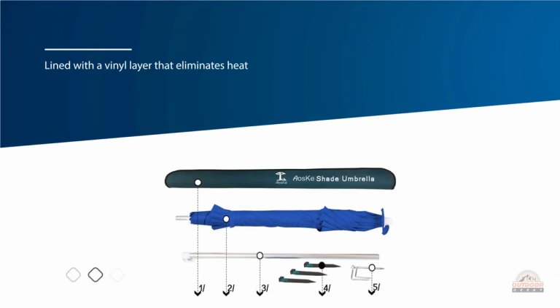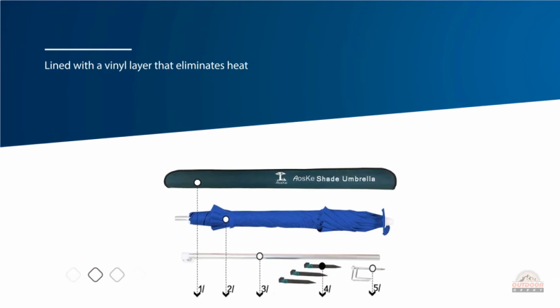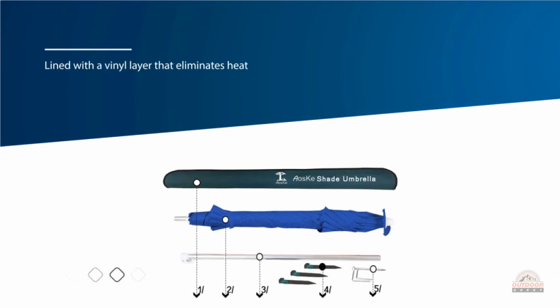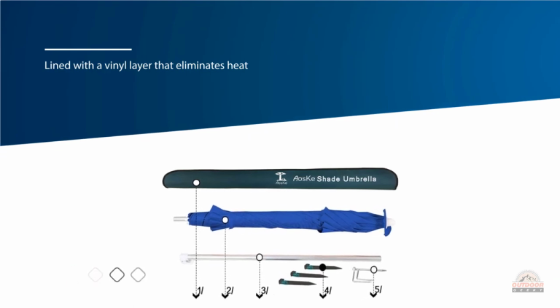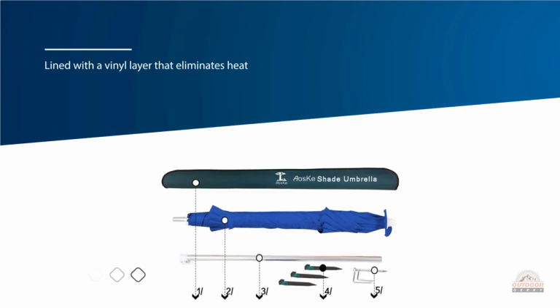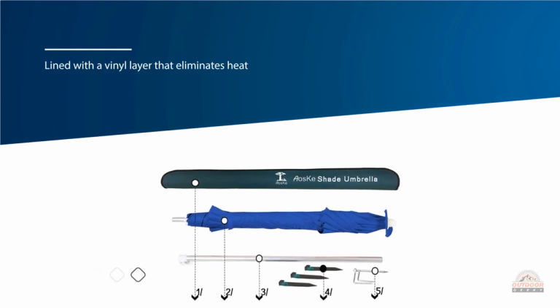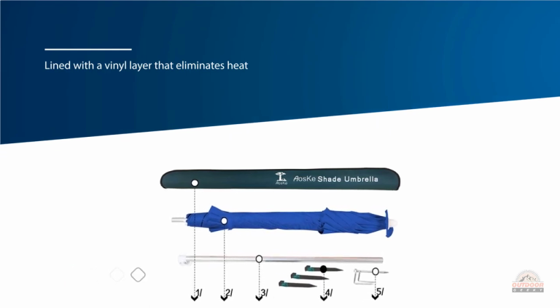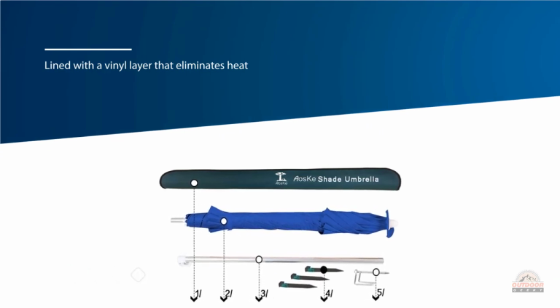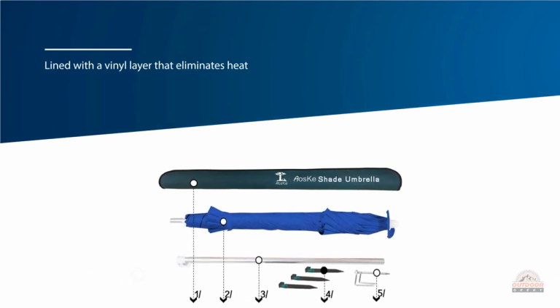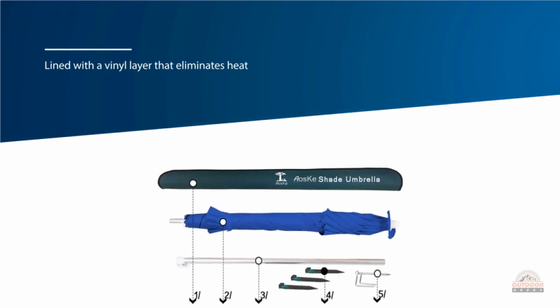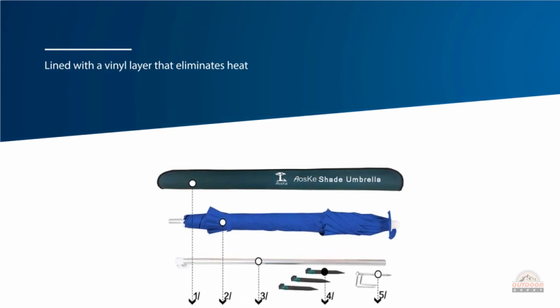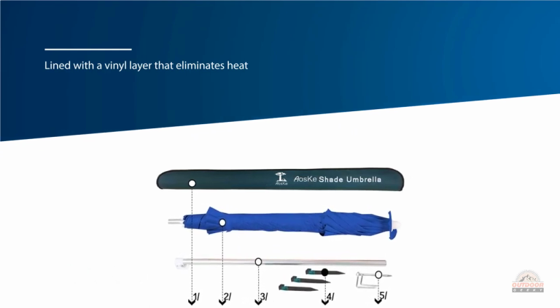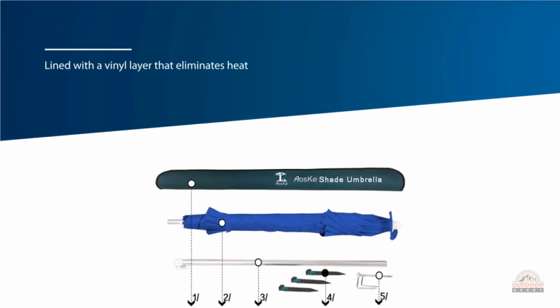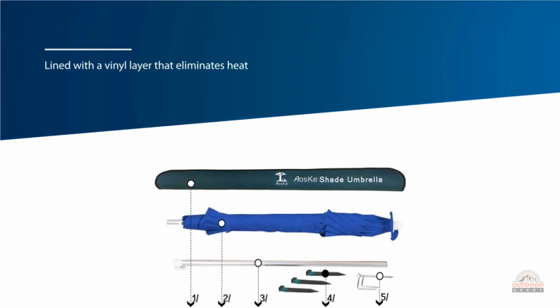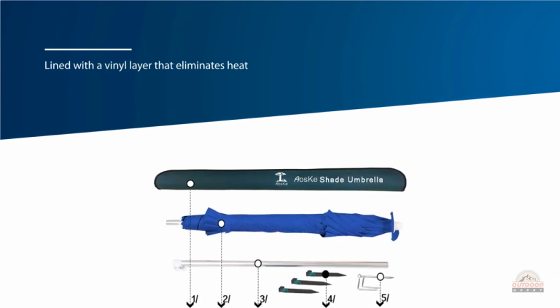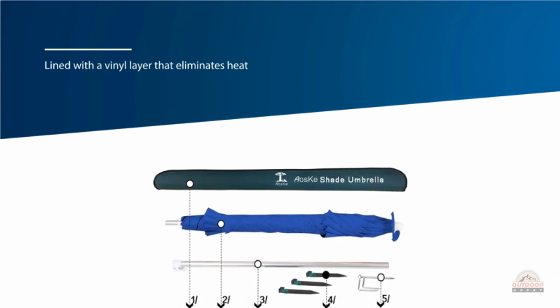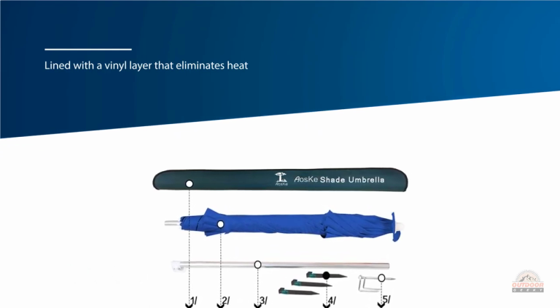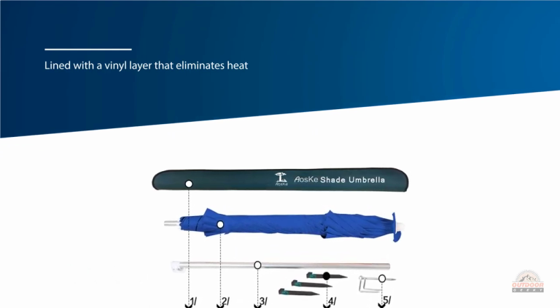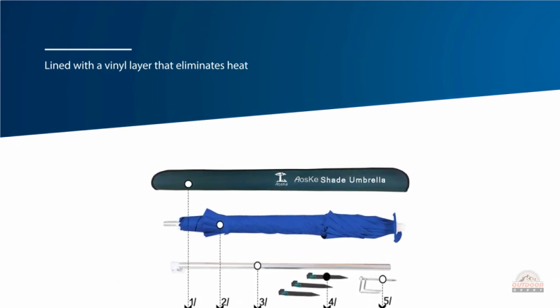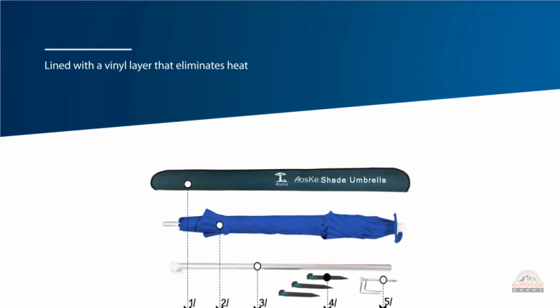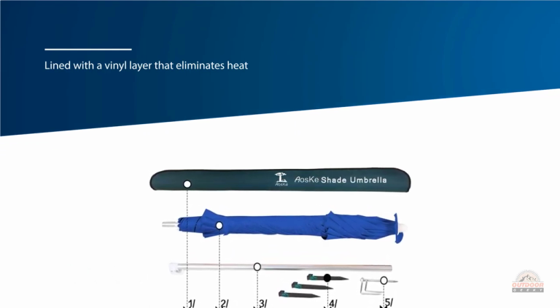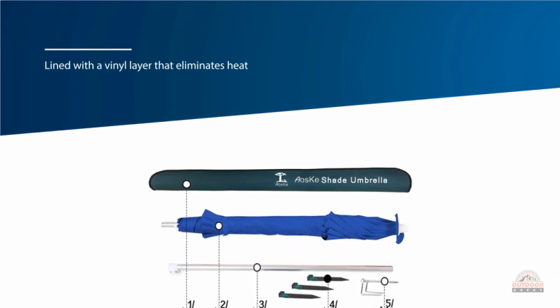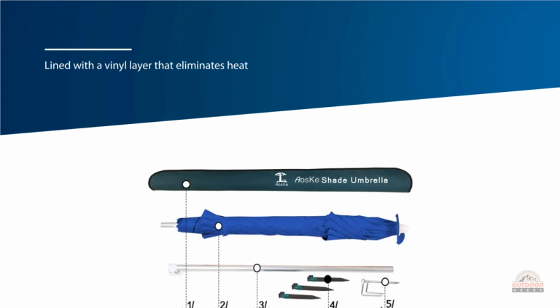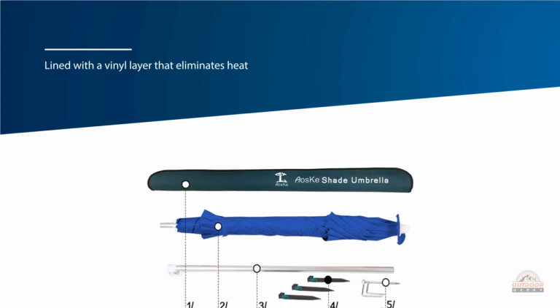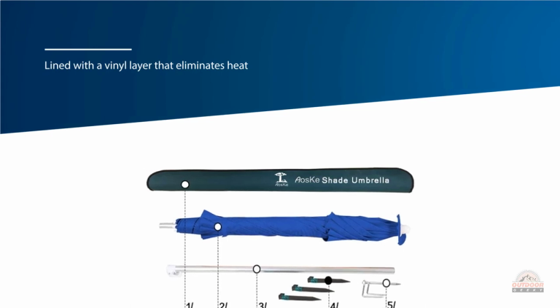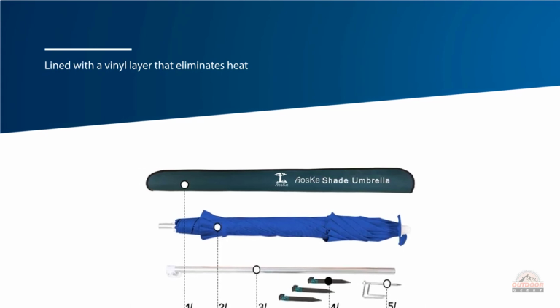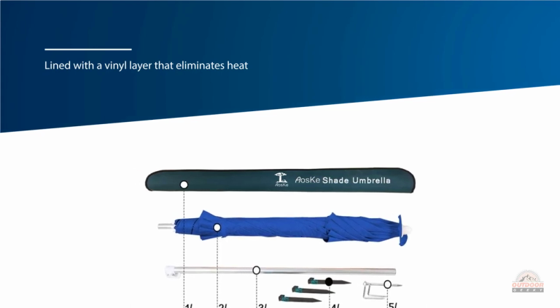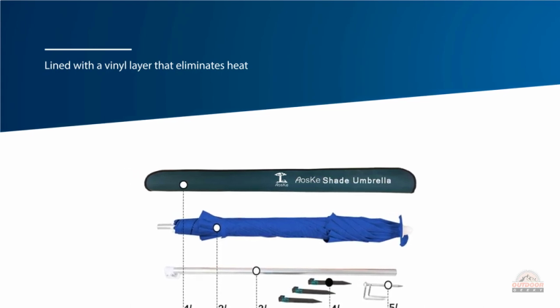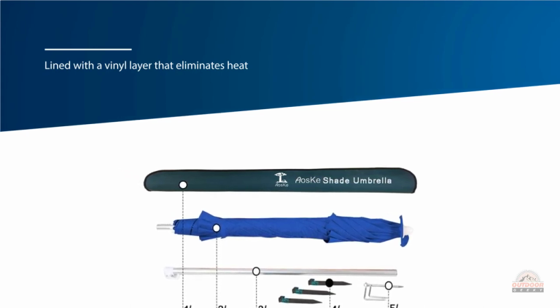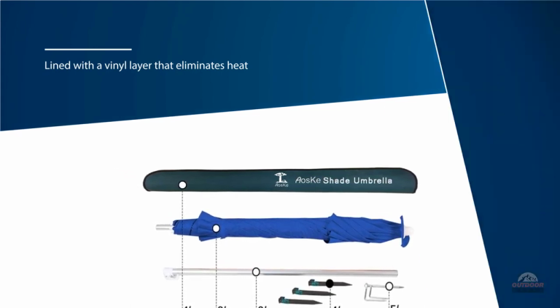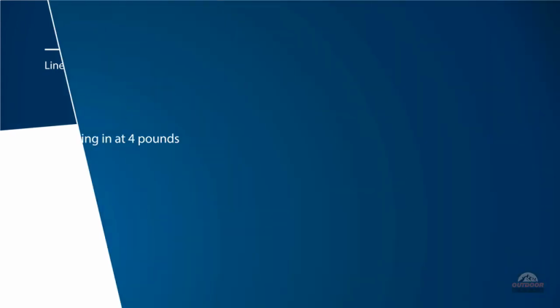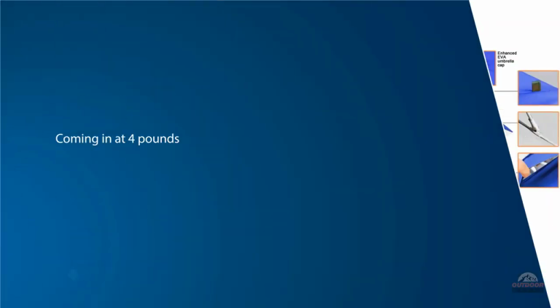As is often needed against strong winds, another wind-fighting feature is presented by the two sand anchors — a definite must for the optimal level of safety.